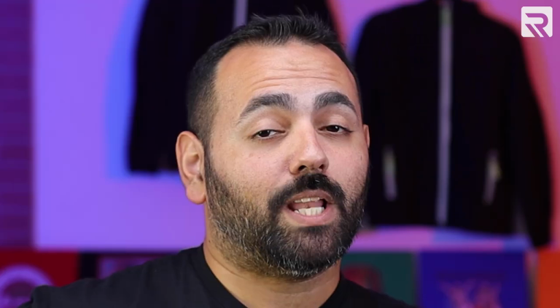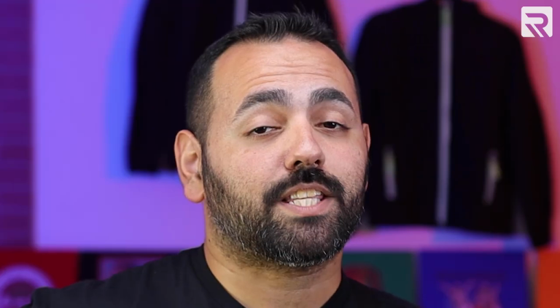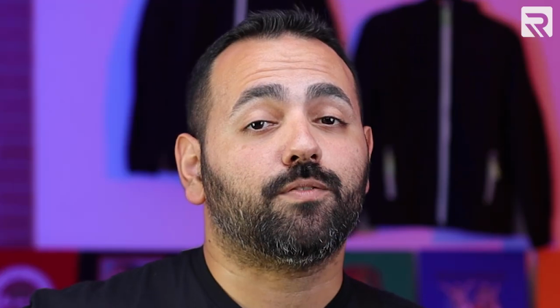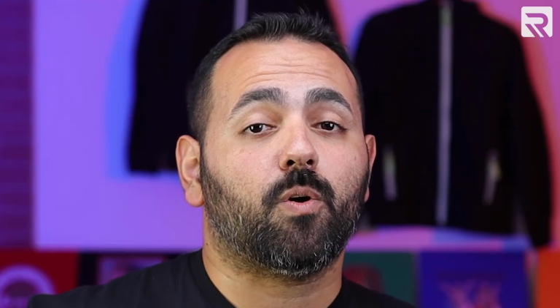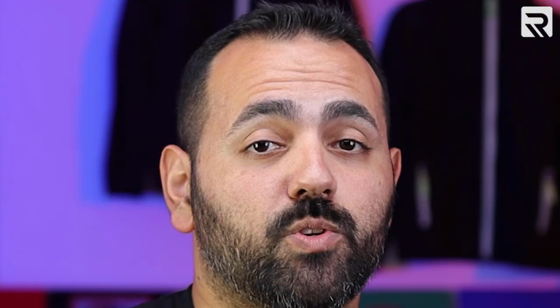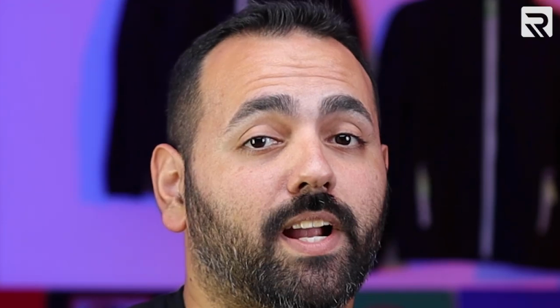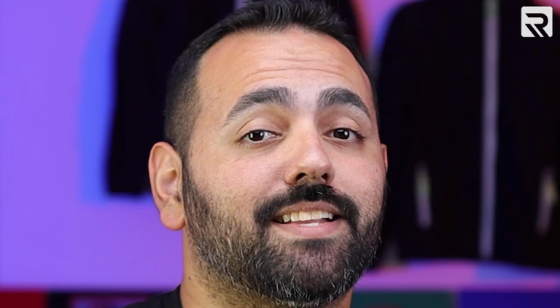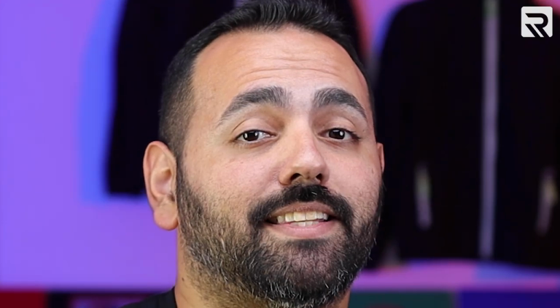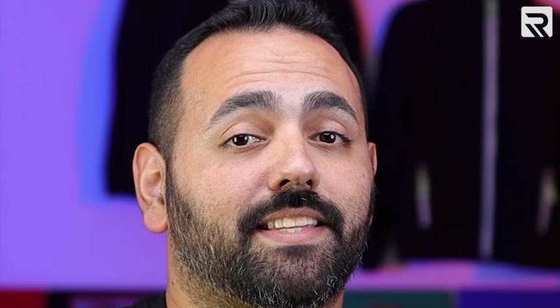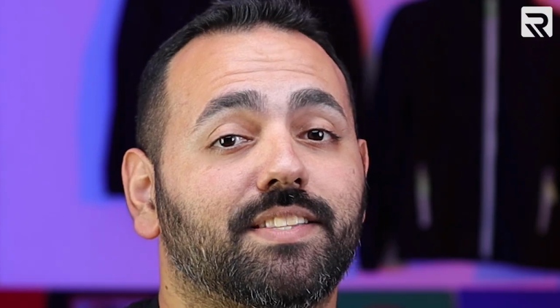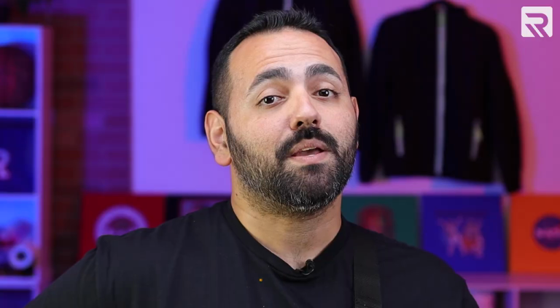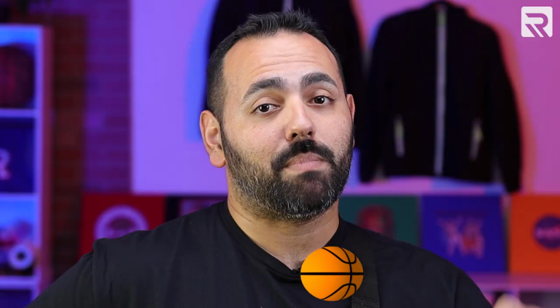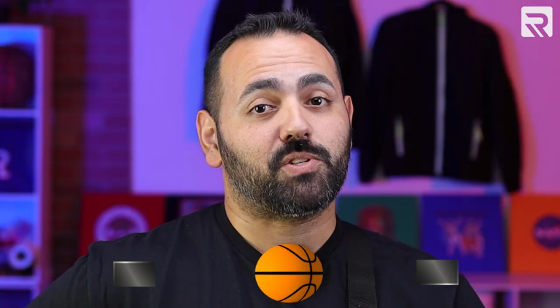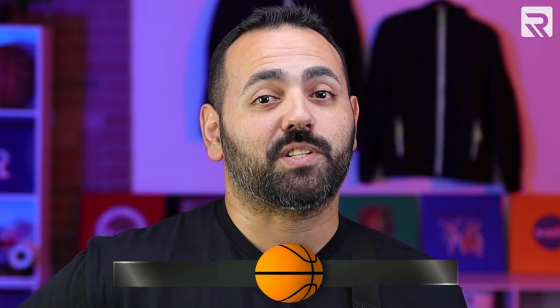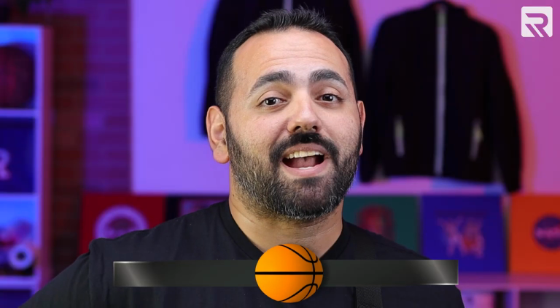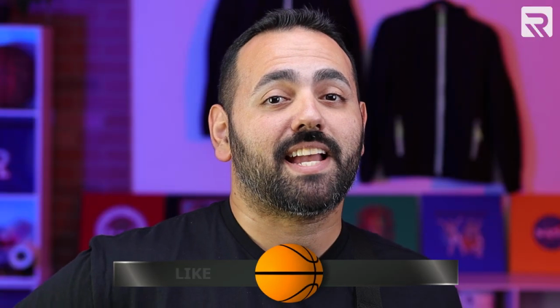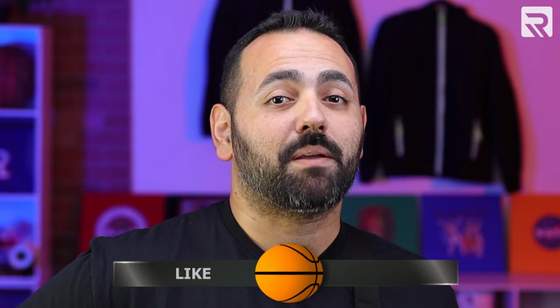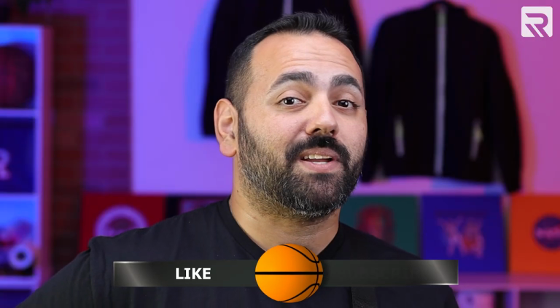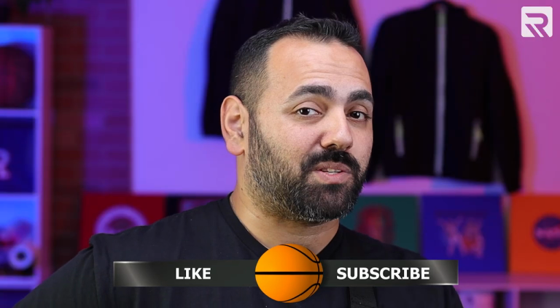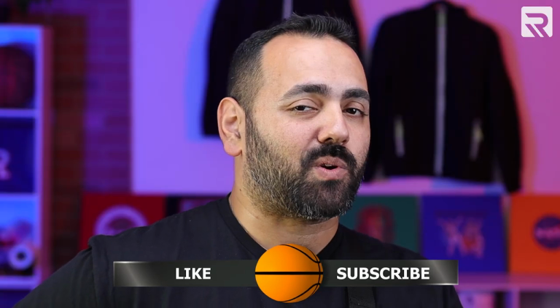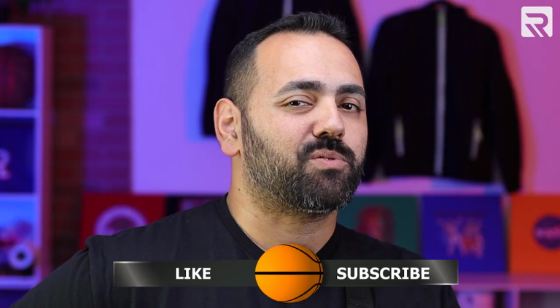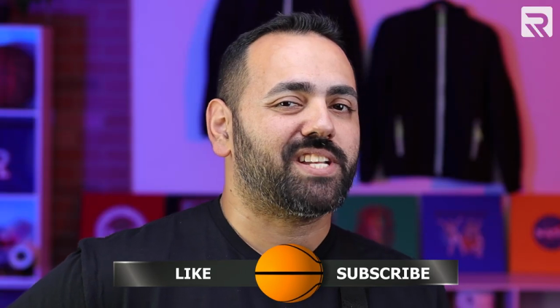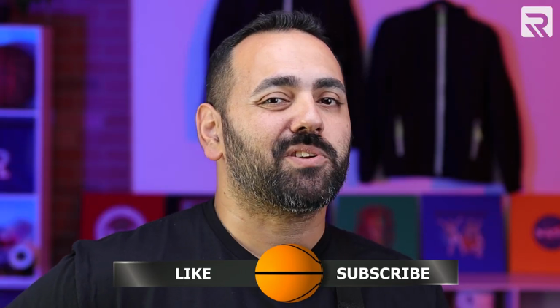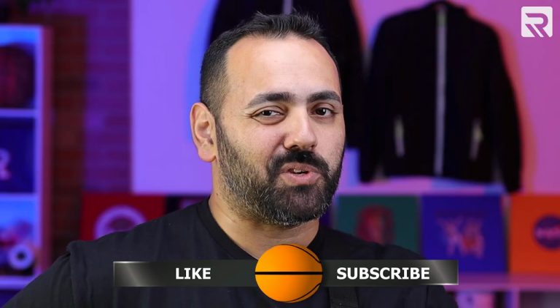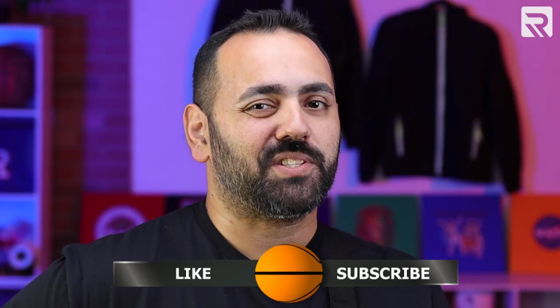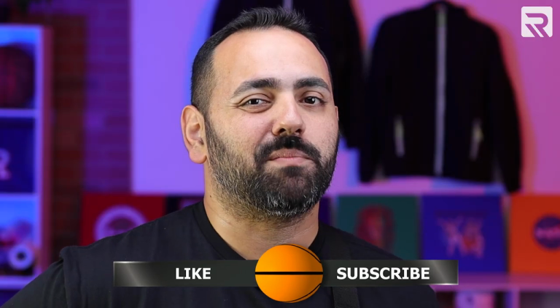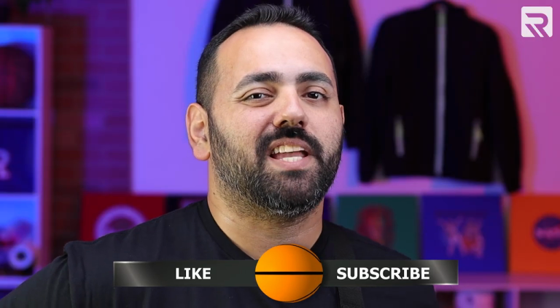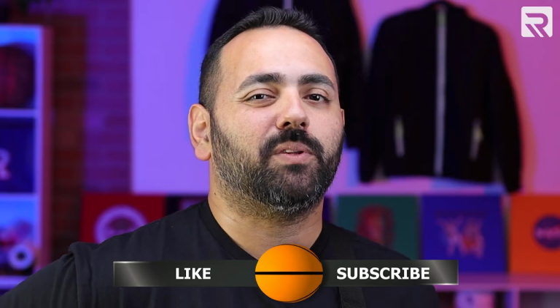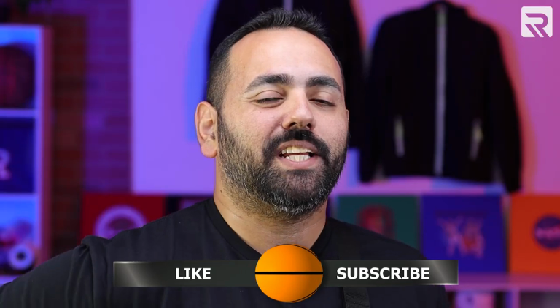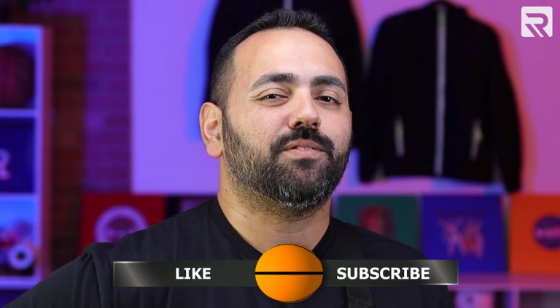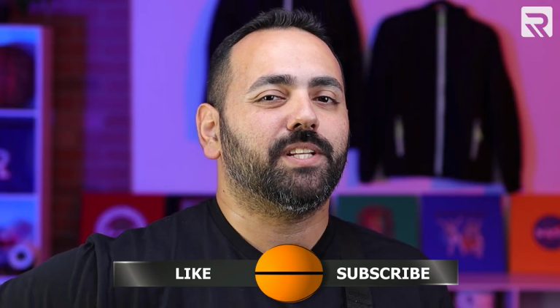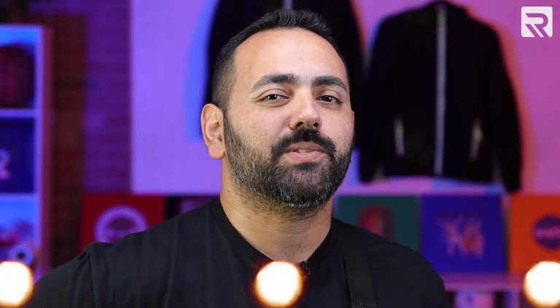If you like this video or enjoy content like this, be sure to smash that like button and subscribe to our channel so you can stay up to date with our latest videos.